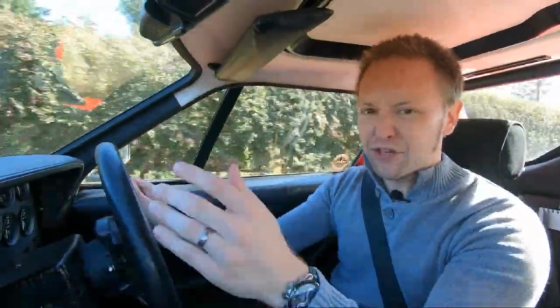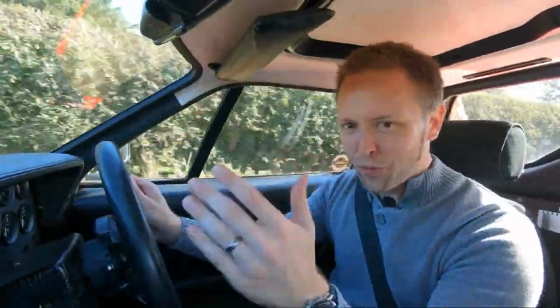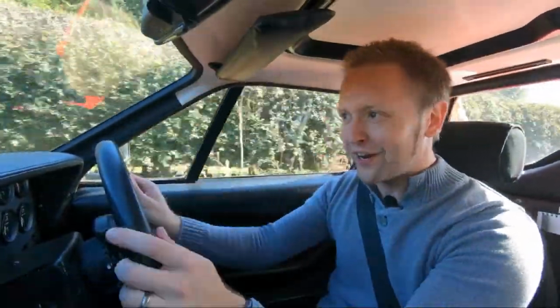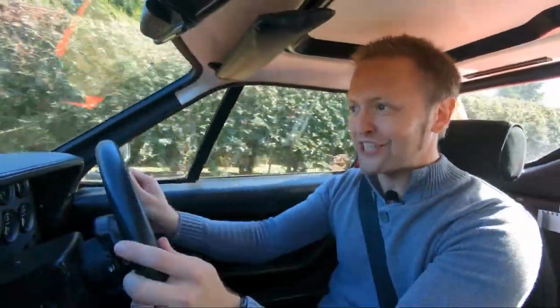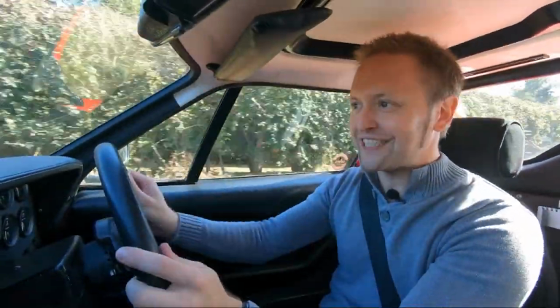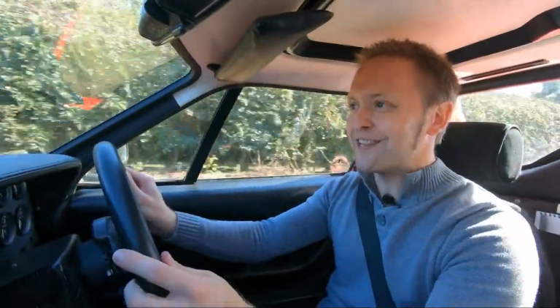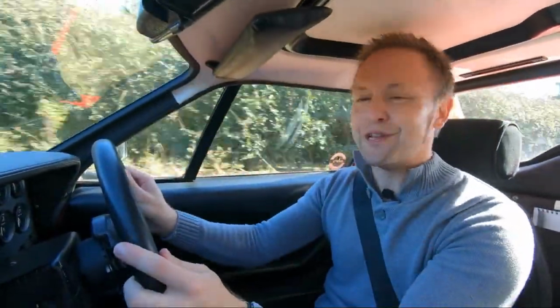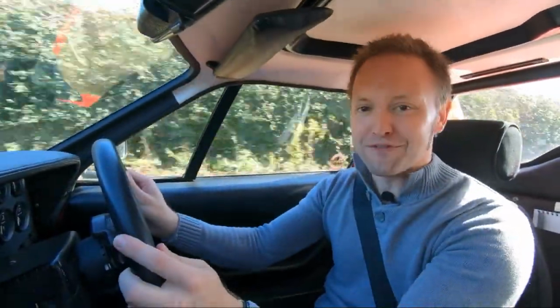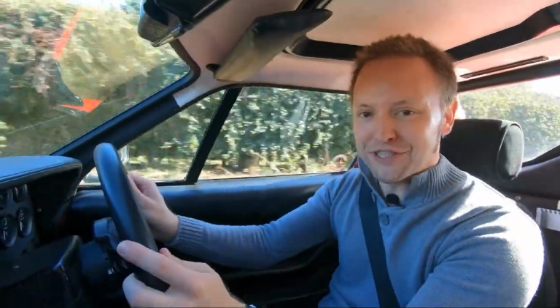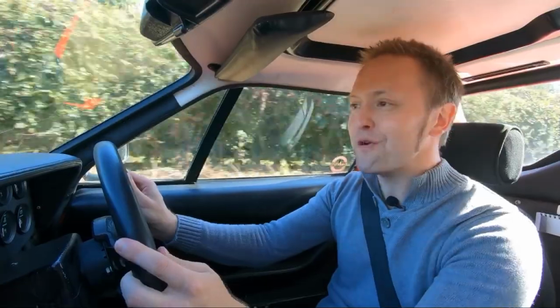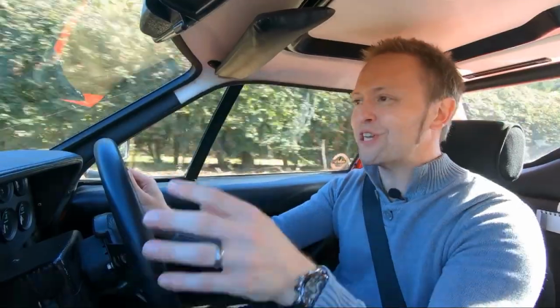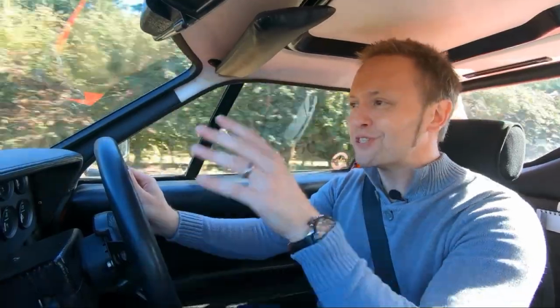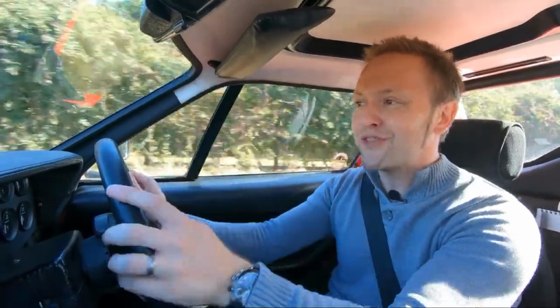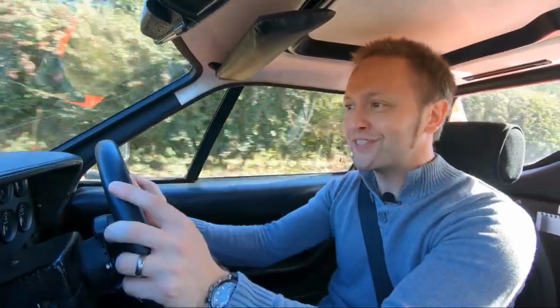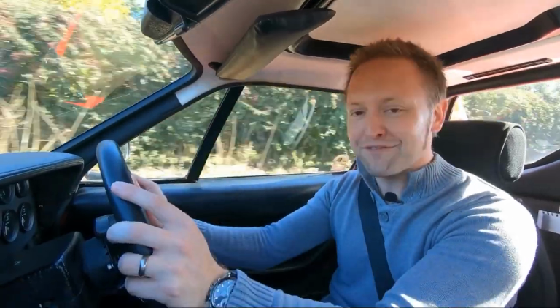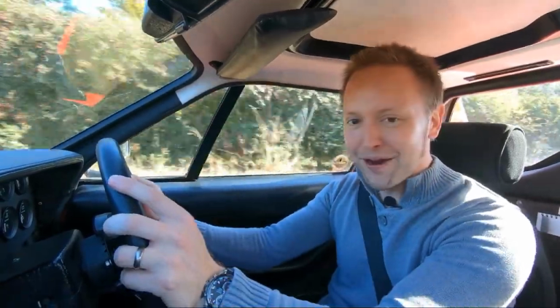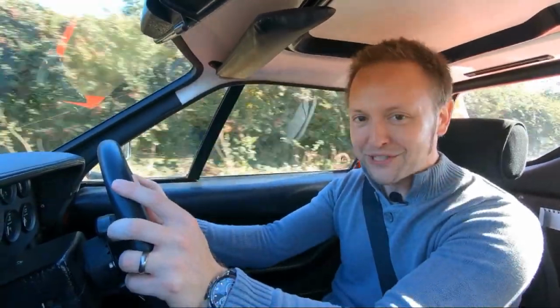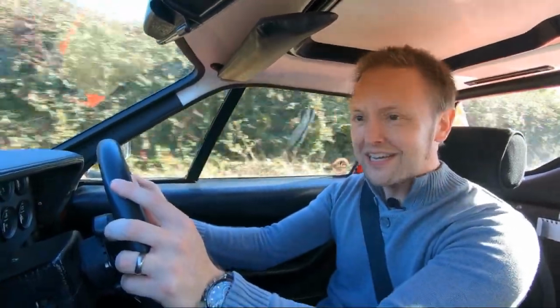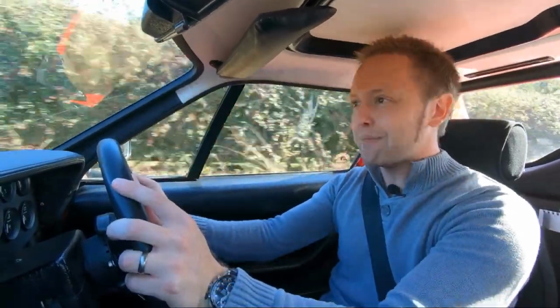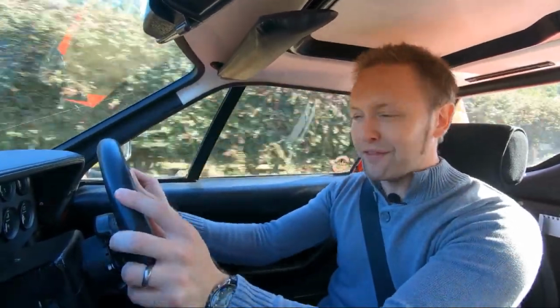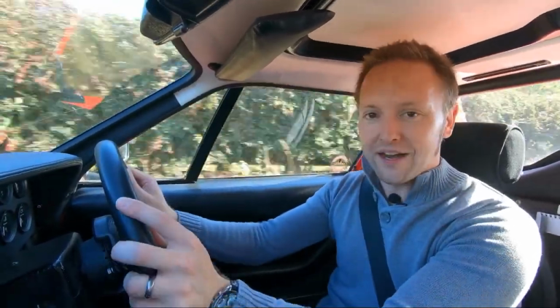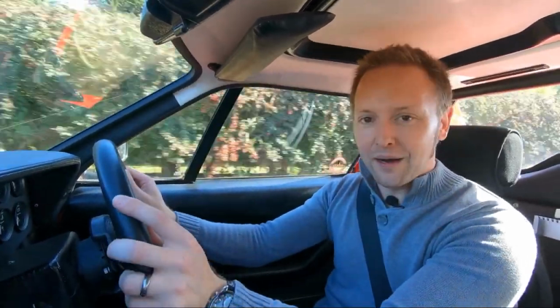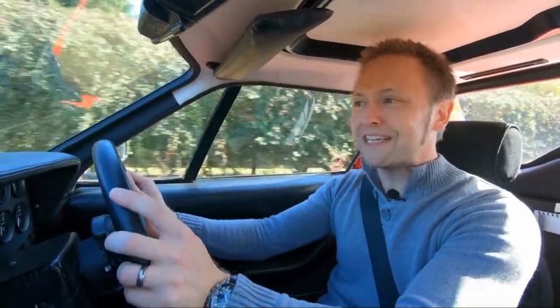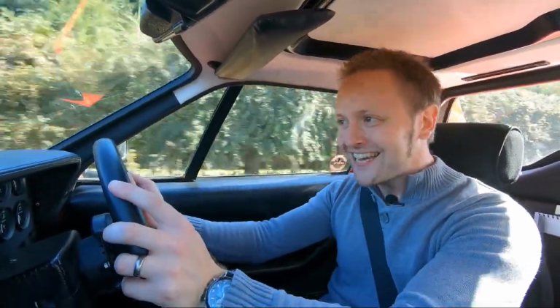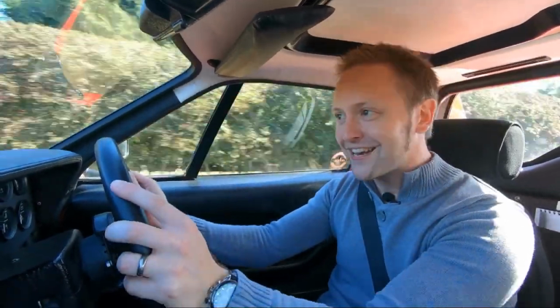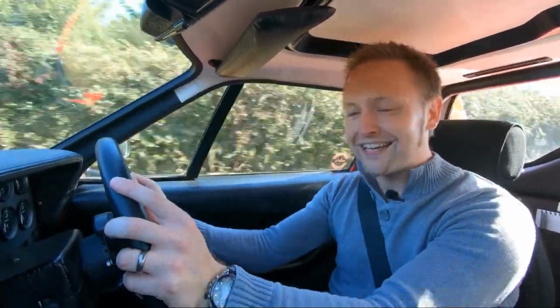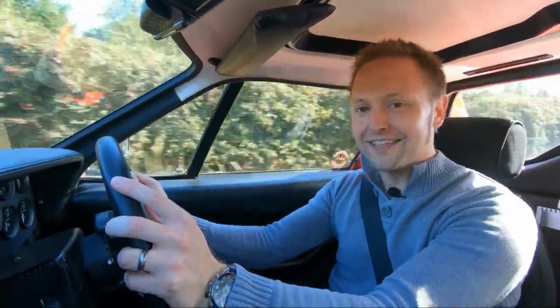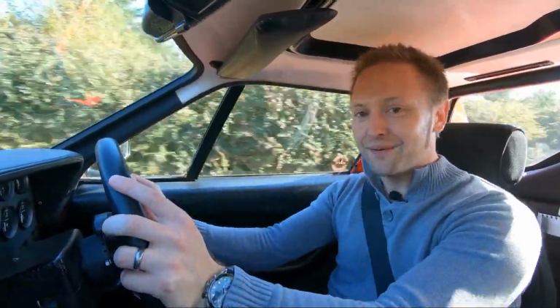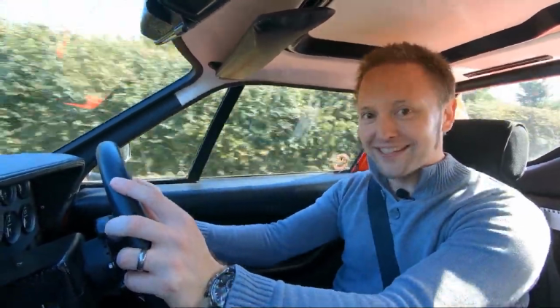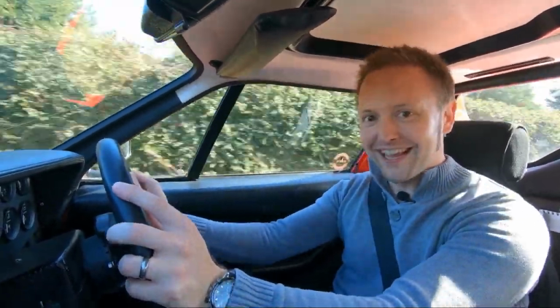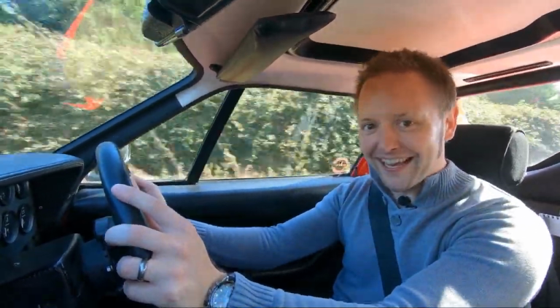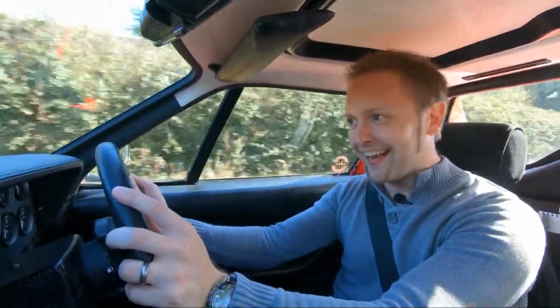You can forgive the unimaginative name, because the 3000ME stands for the capacity of the Essex V6, and ME we have to presume stands for mid-engined. And after the wide arches and the louvres, those are the two things to love most about this car, particularly when you're sat here.